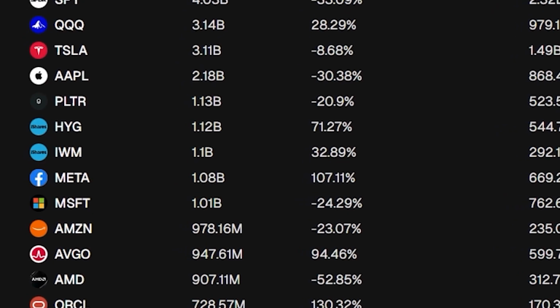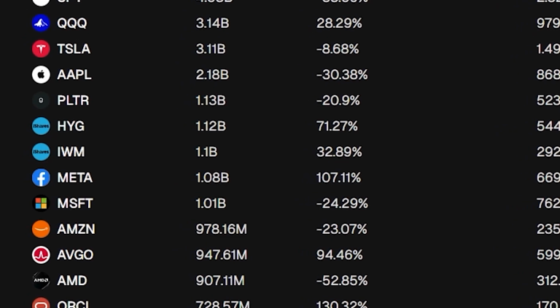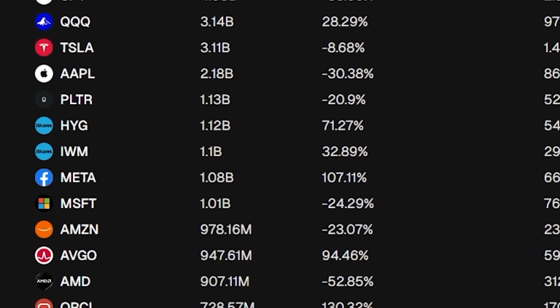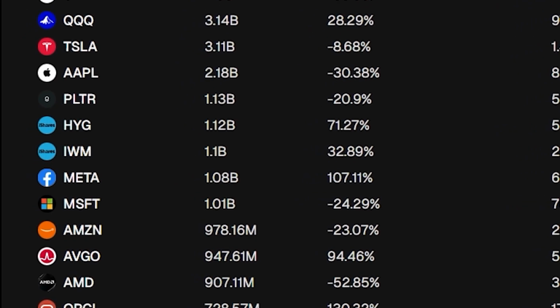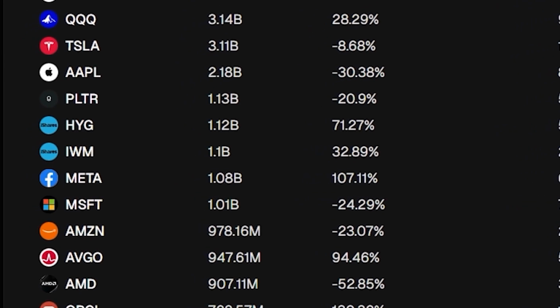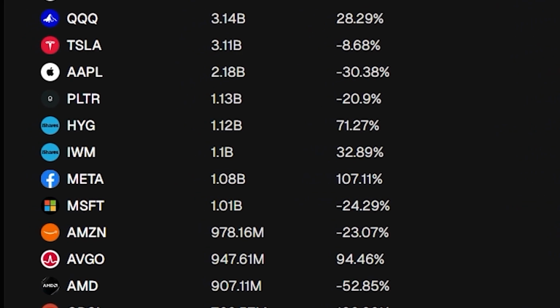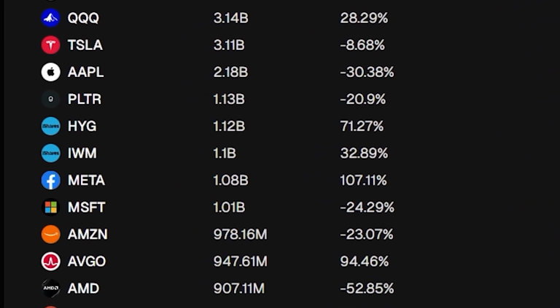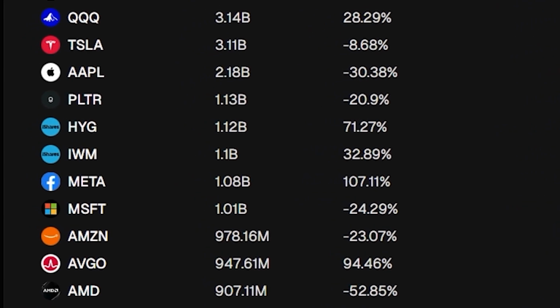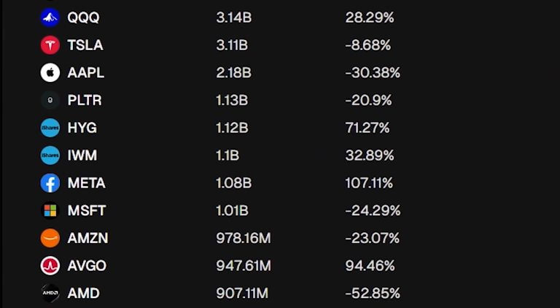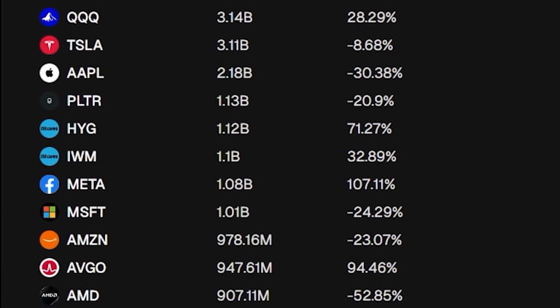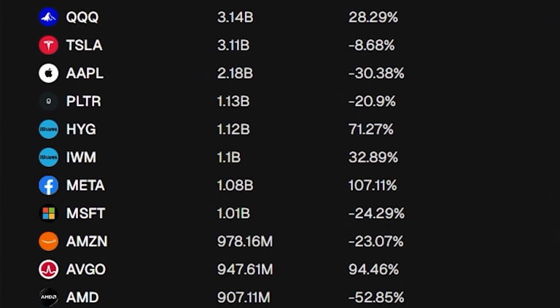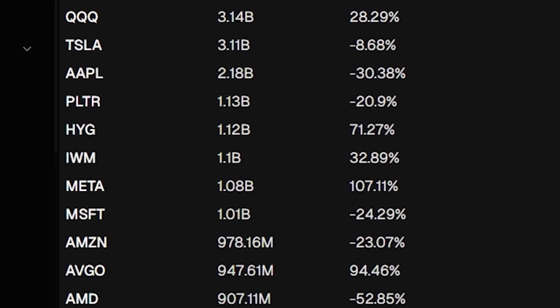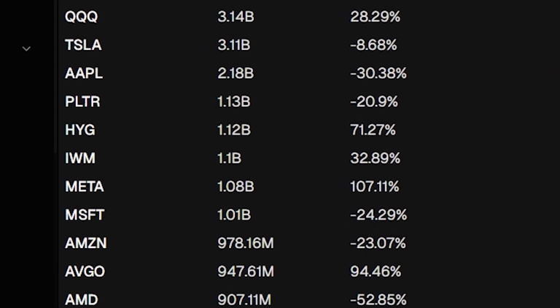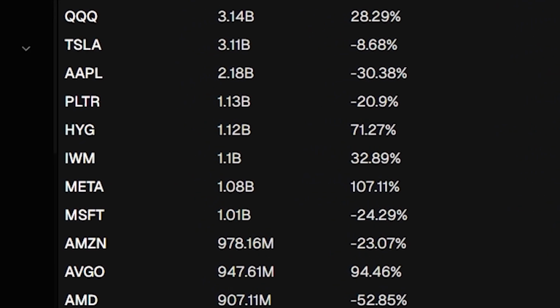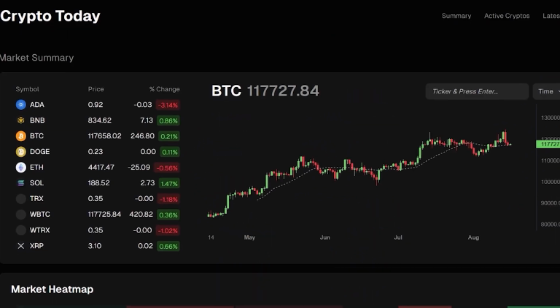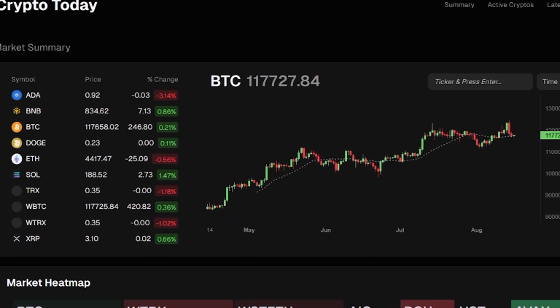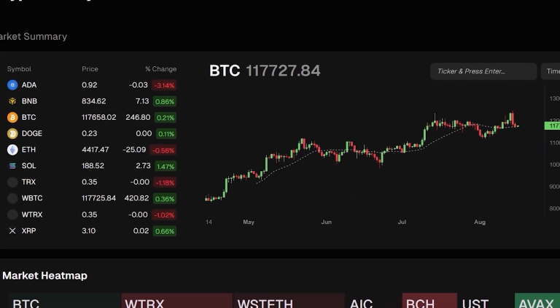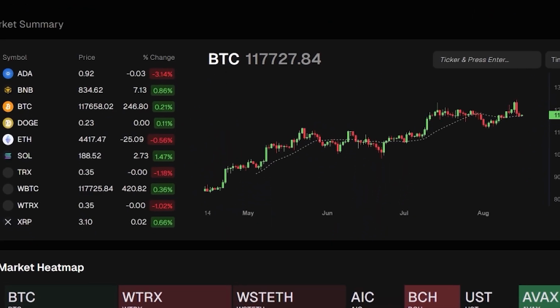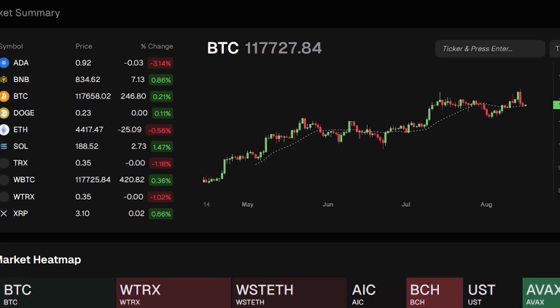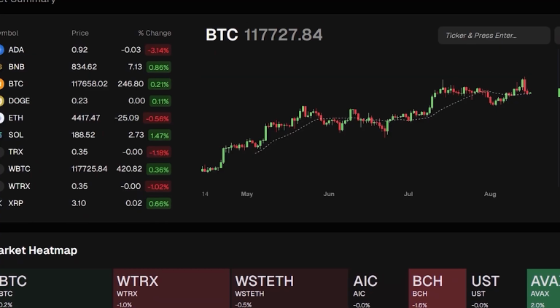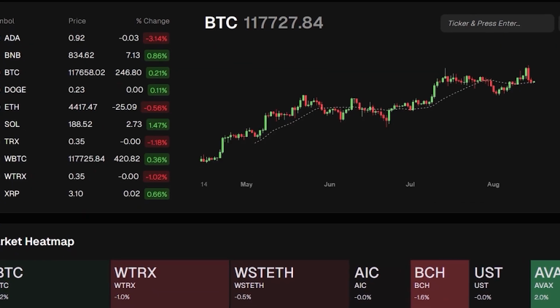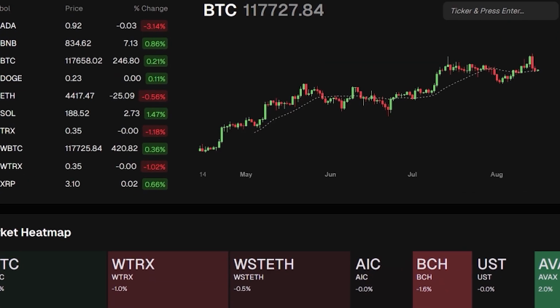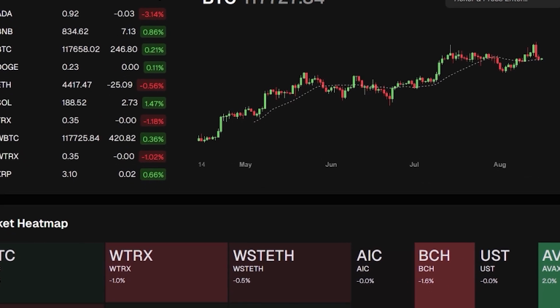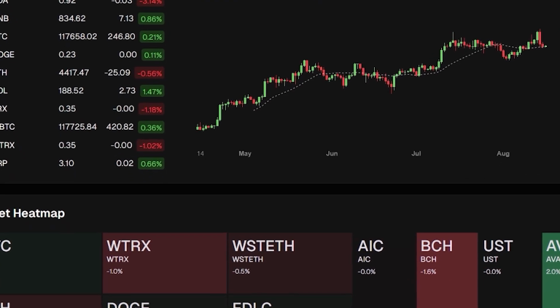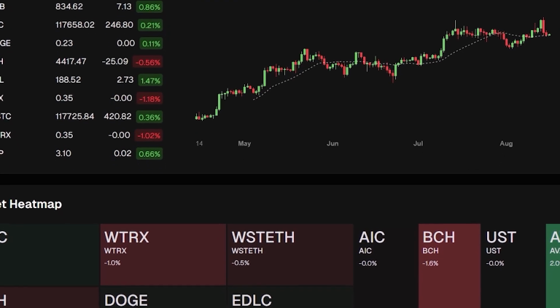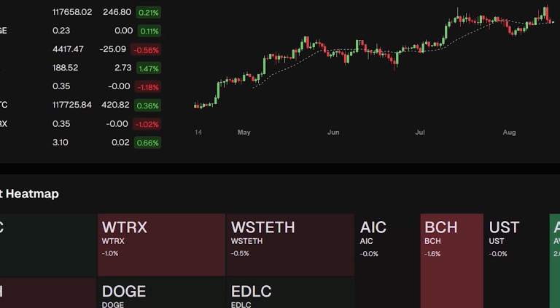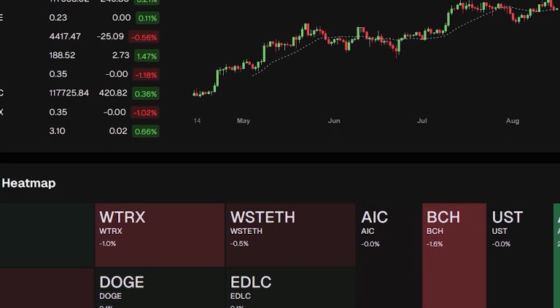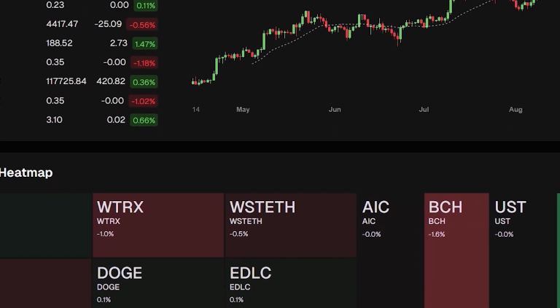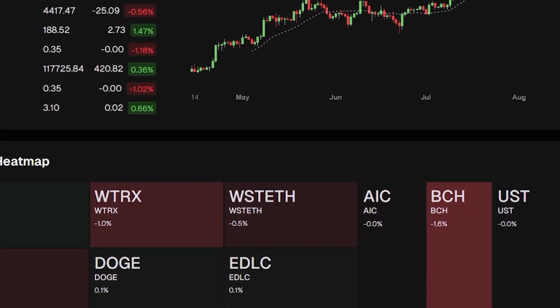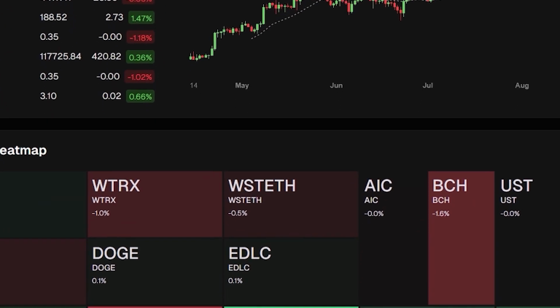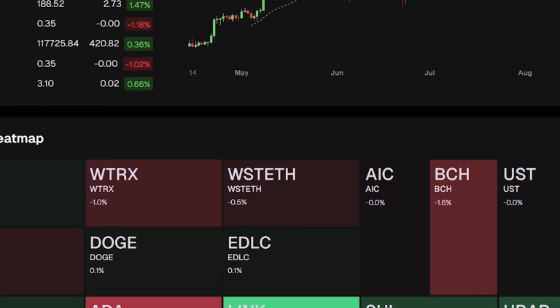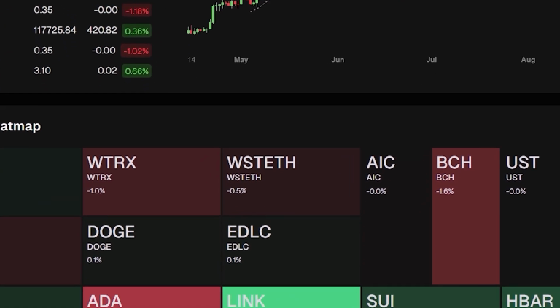On top of that, there are scanners for swing trades, day trades, options, even crypto. Basically whatever you trade, TradeTix has a tool for it.